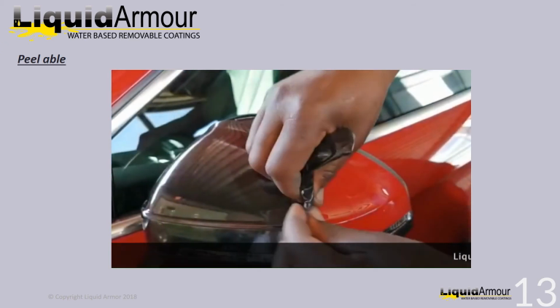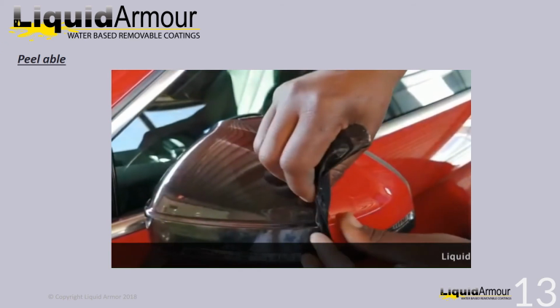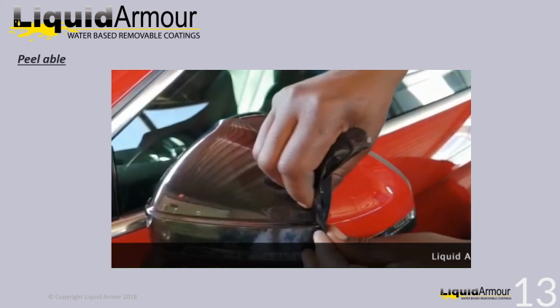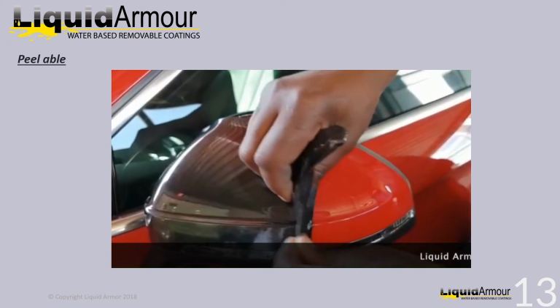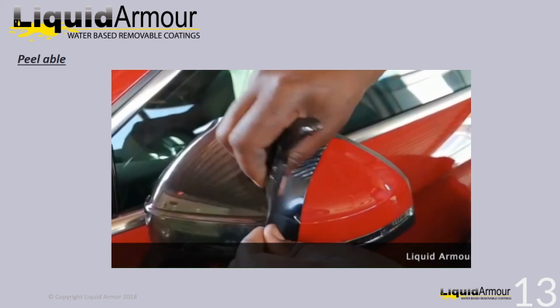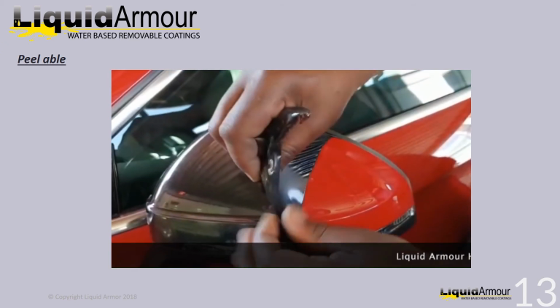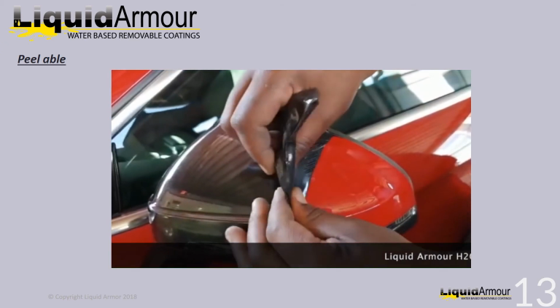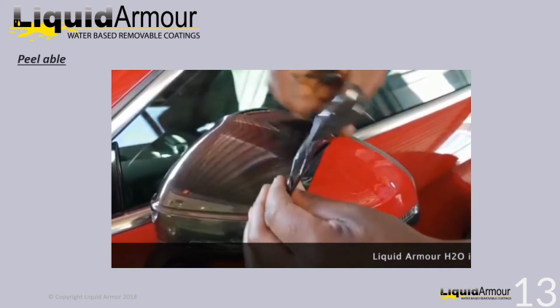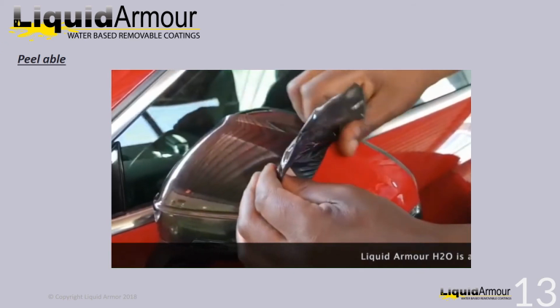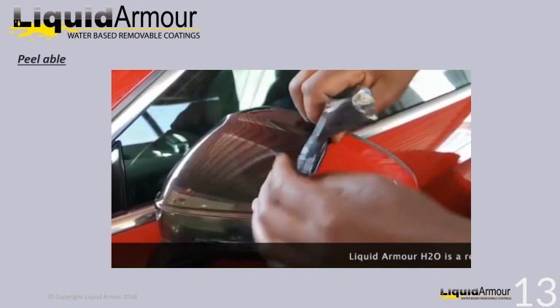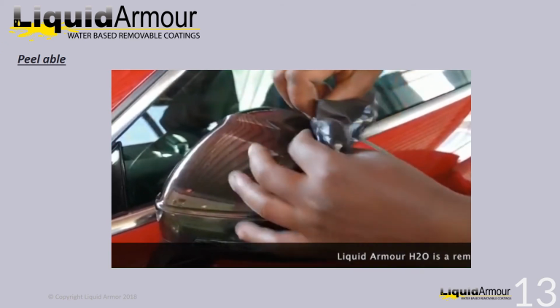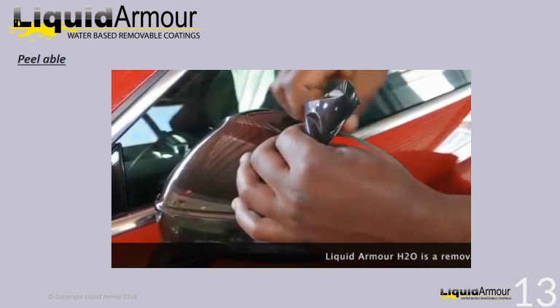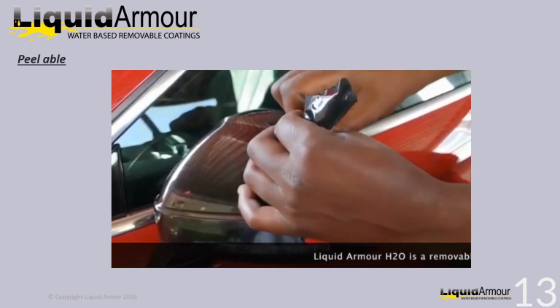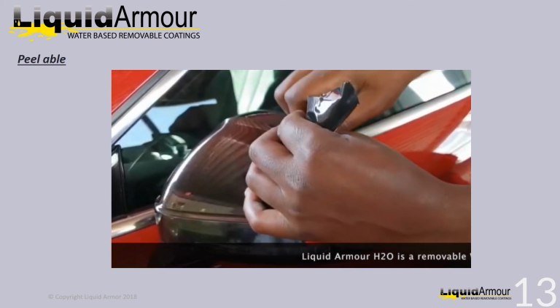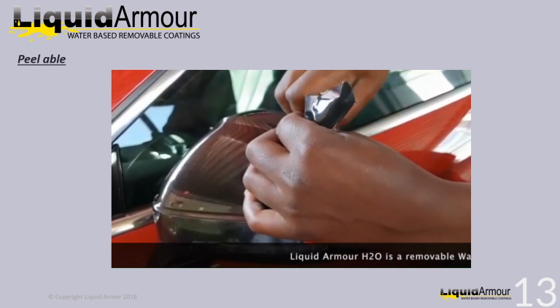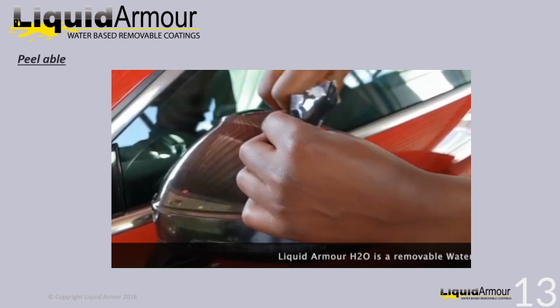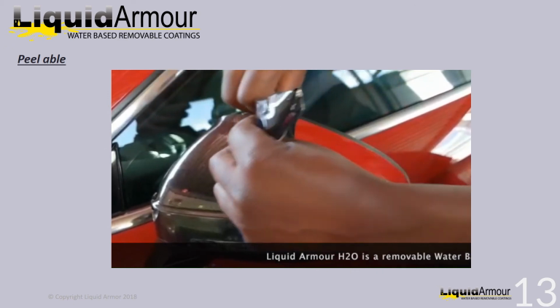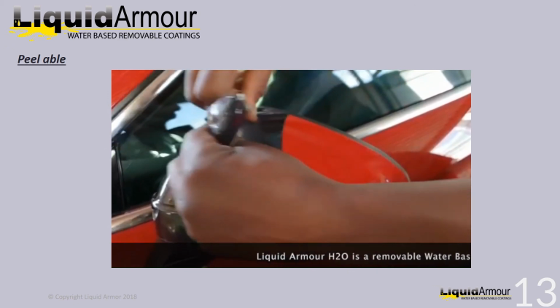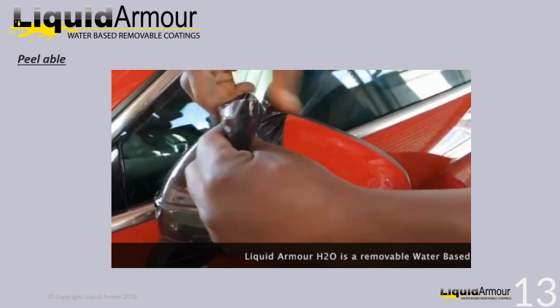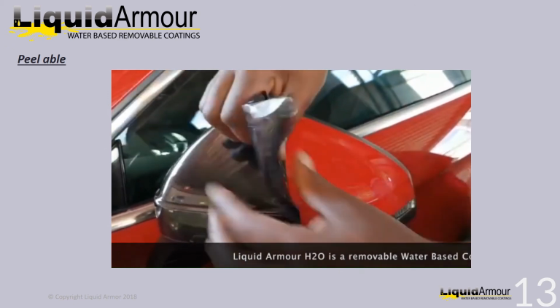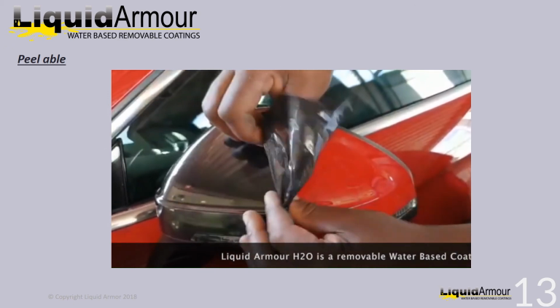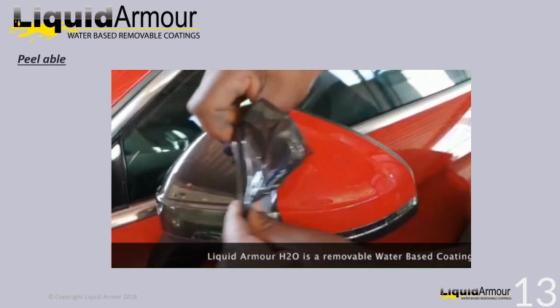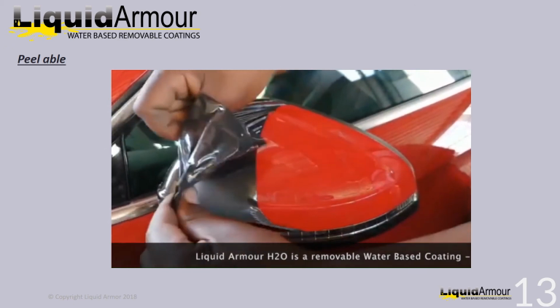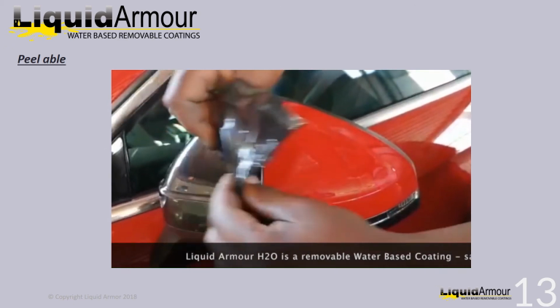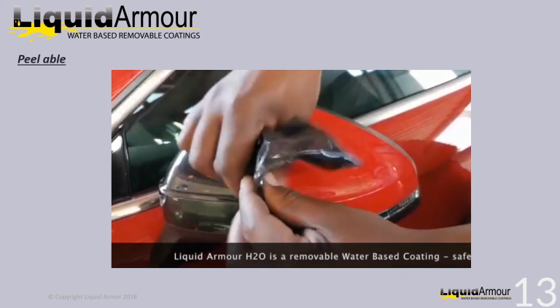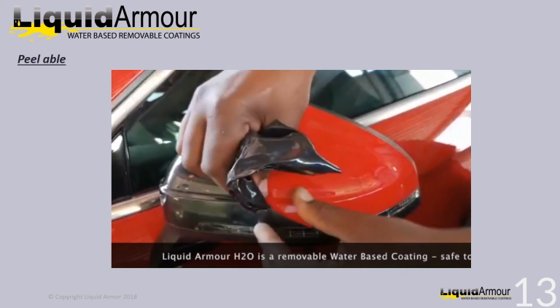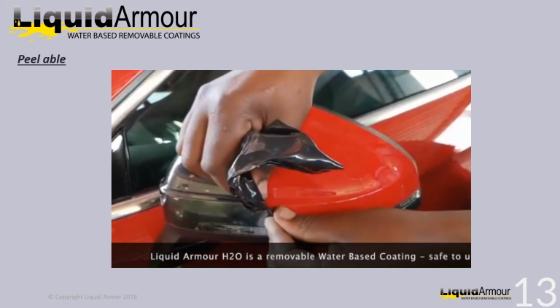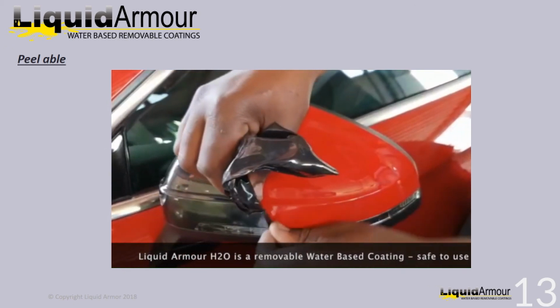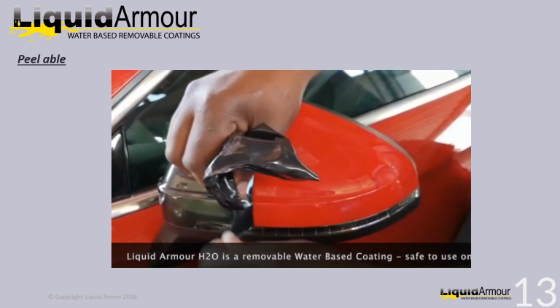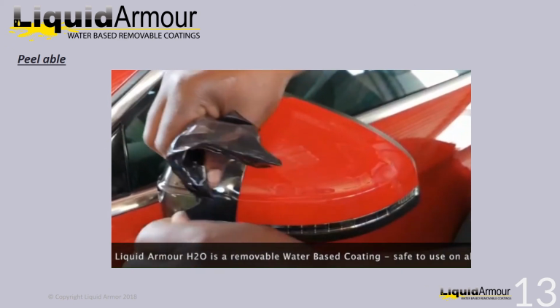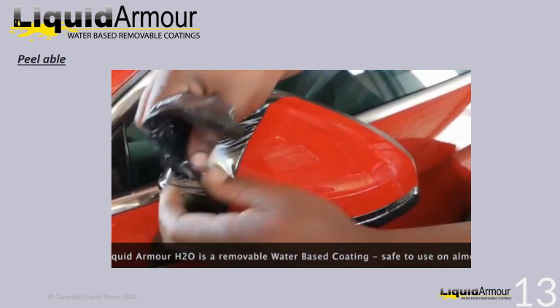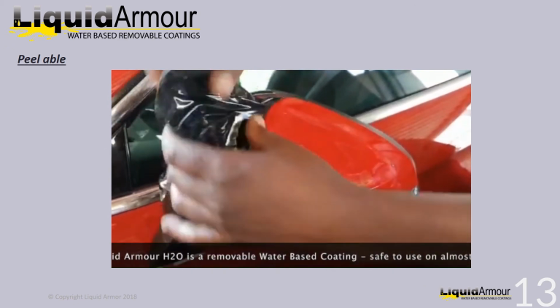Liquid Alma H2O is here. It's a water-based, removable coating safe to use on almost any surface.